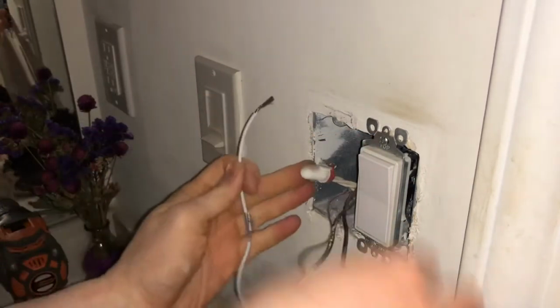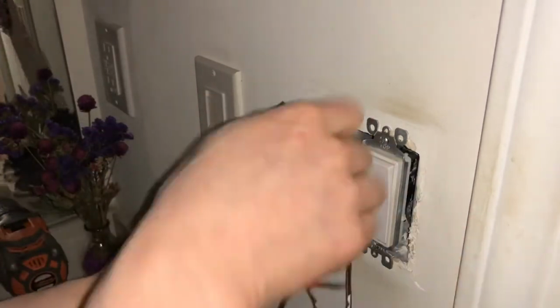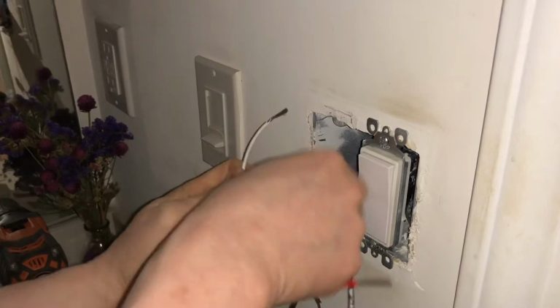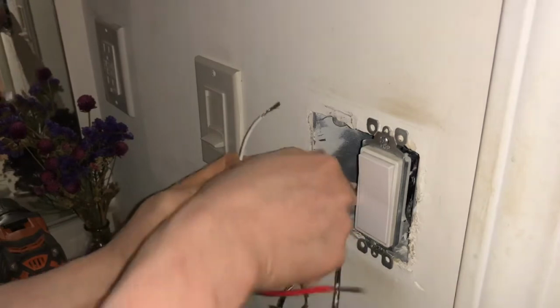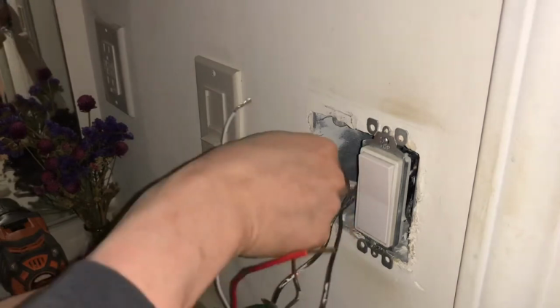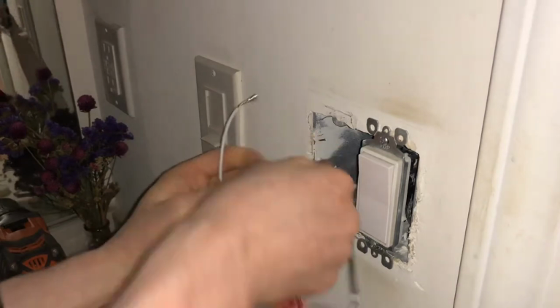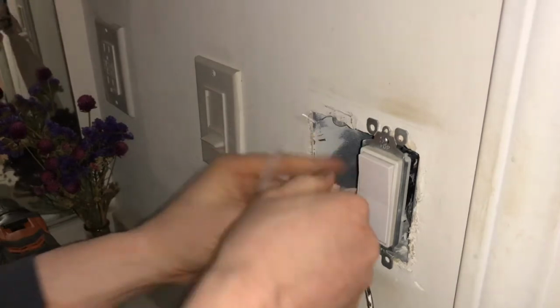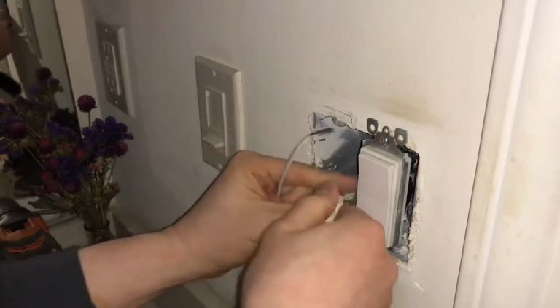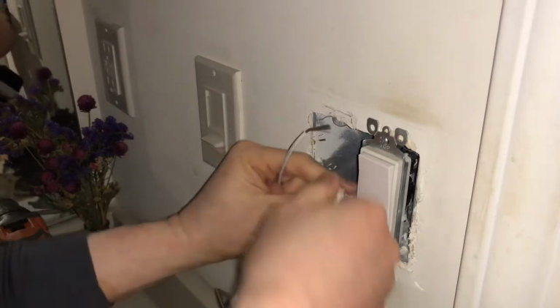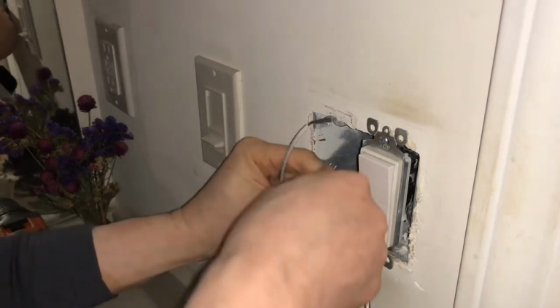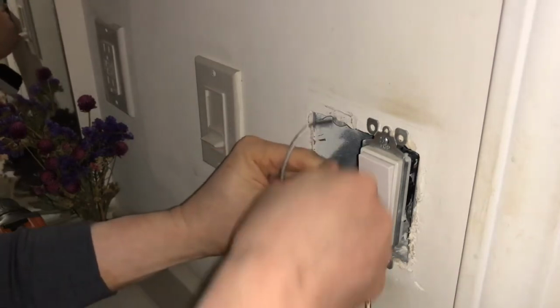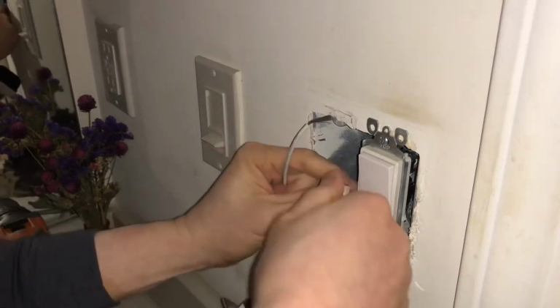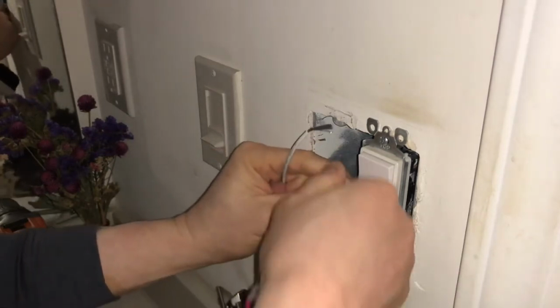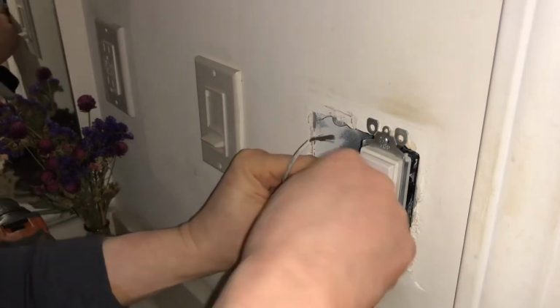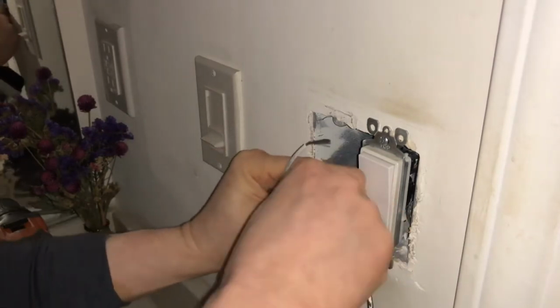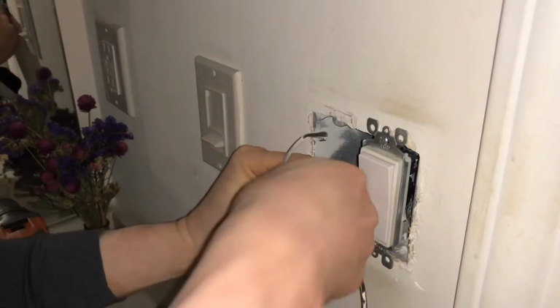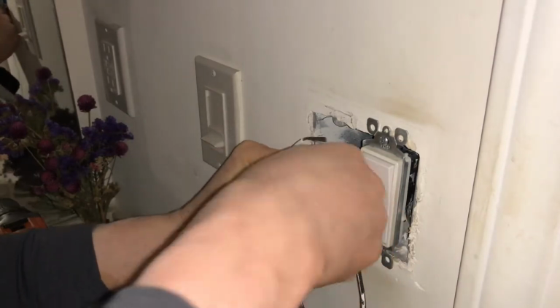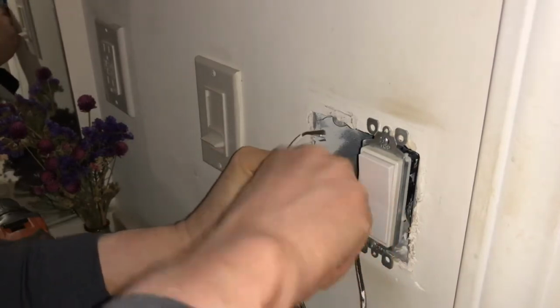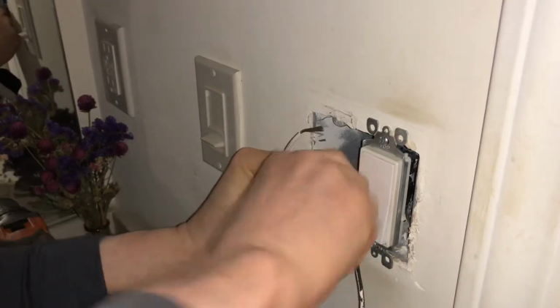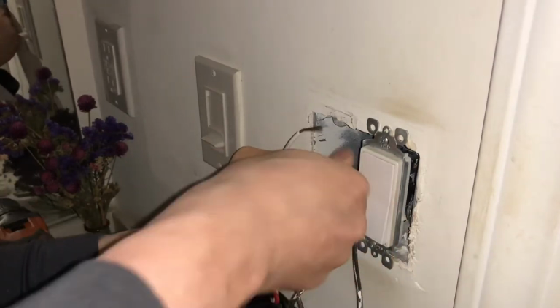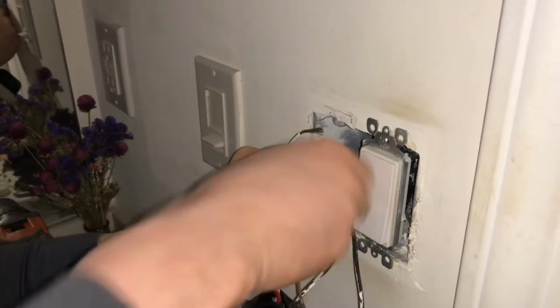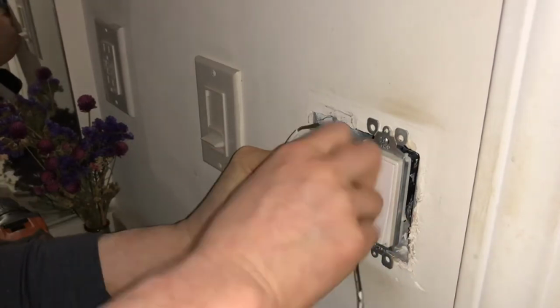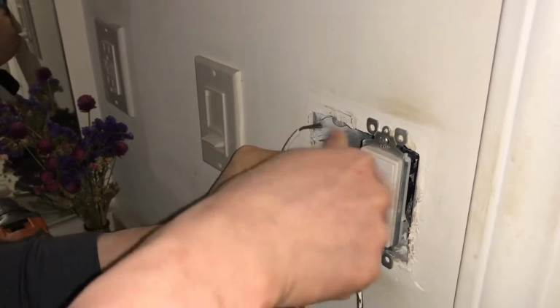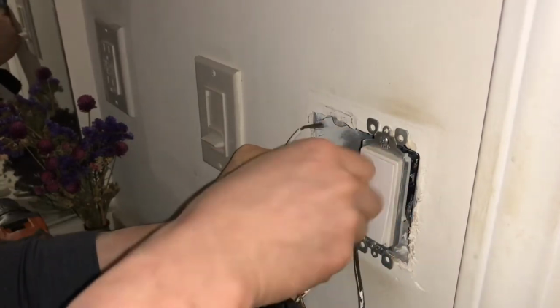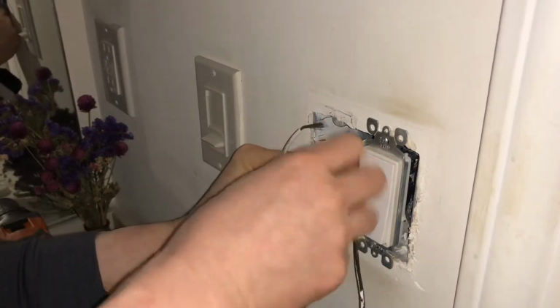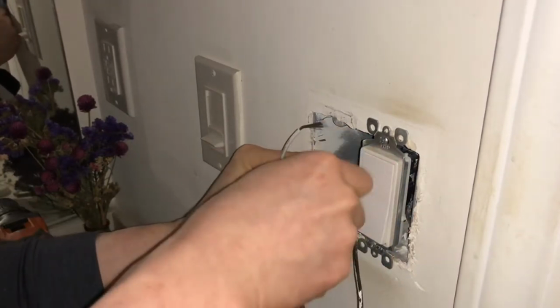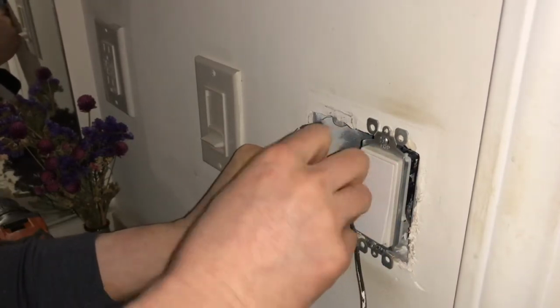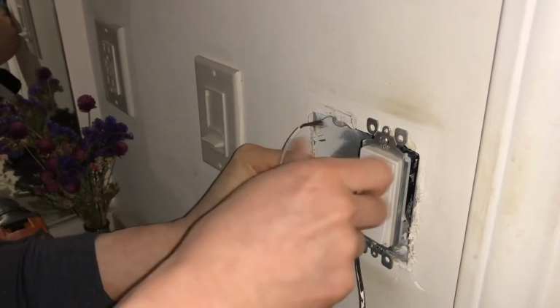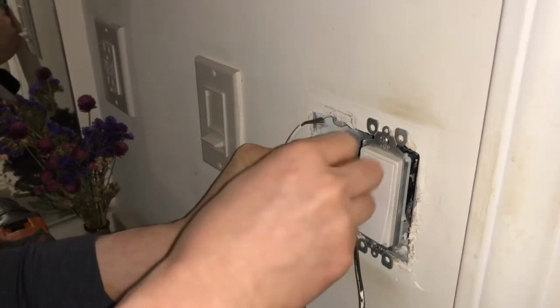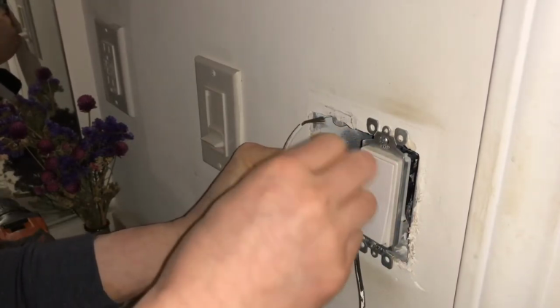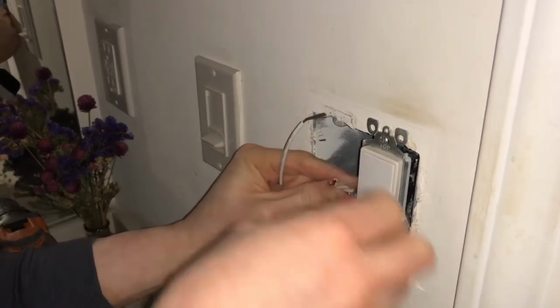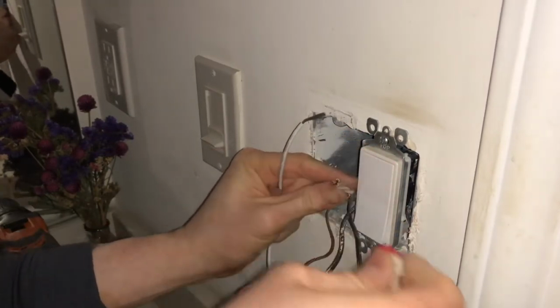This is the white cable — this is the white cable. It's neutral.